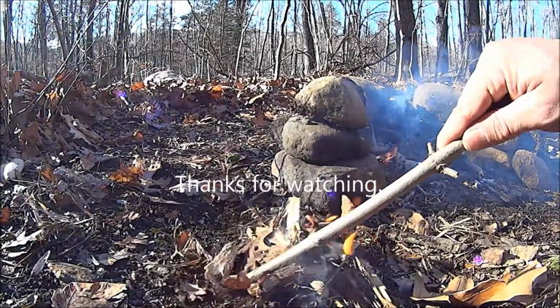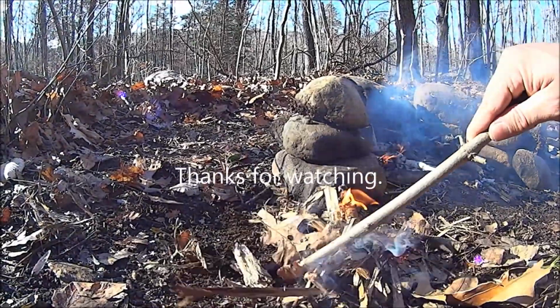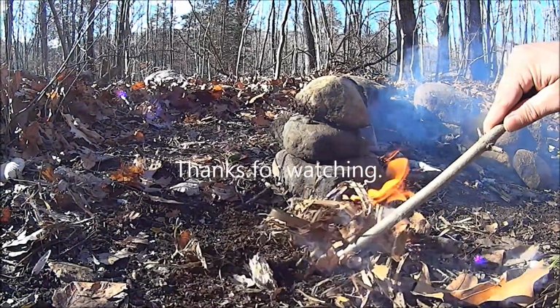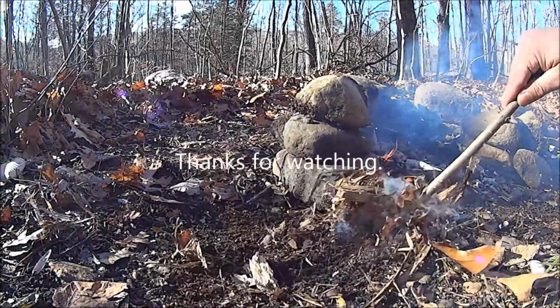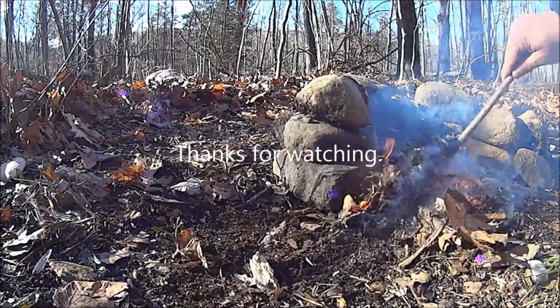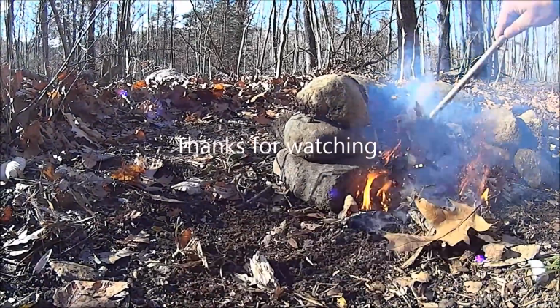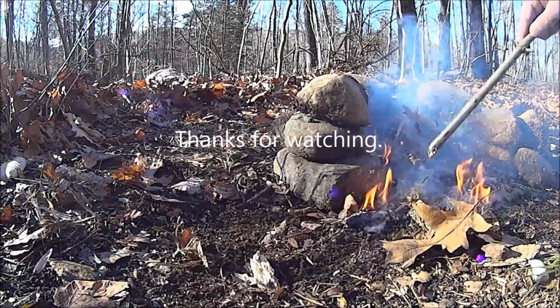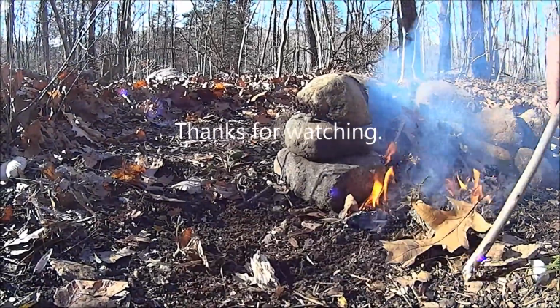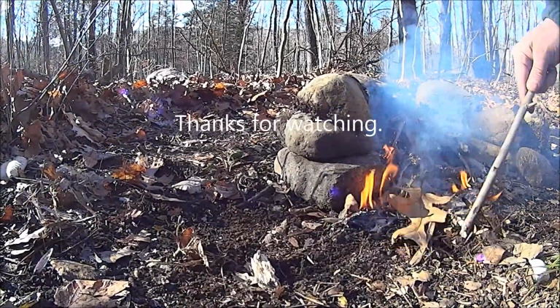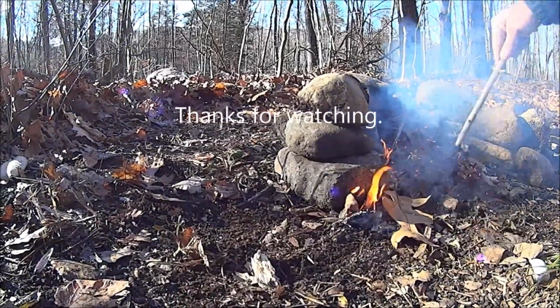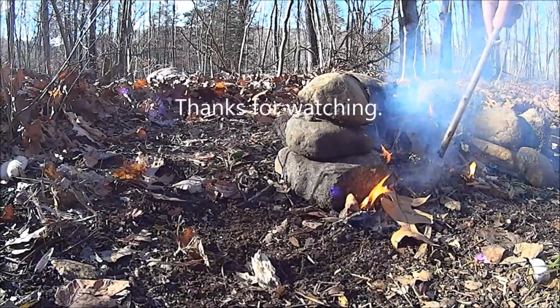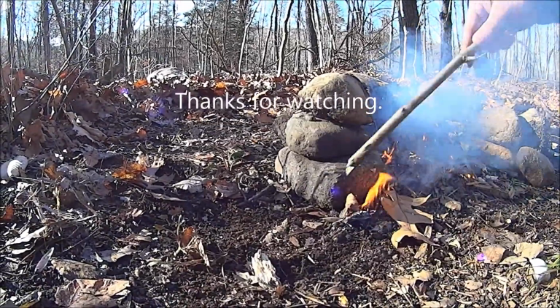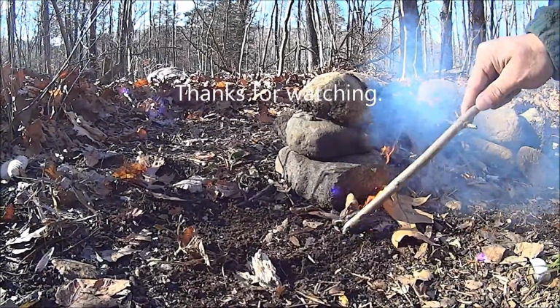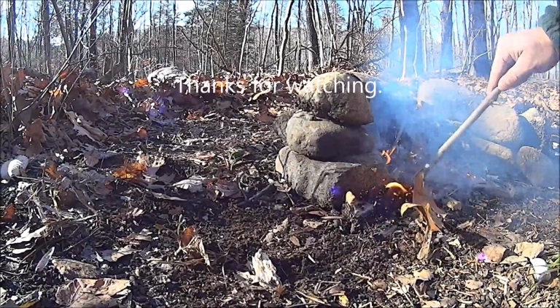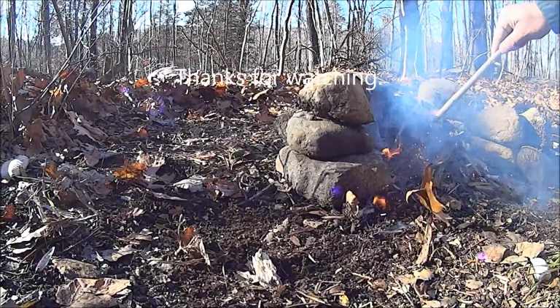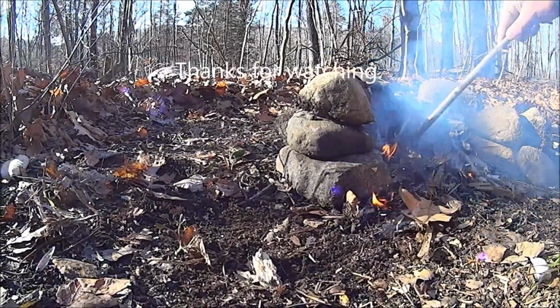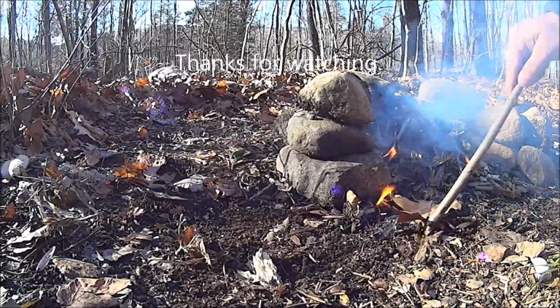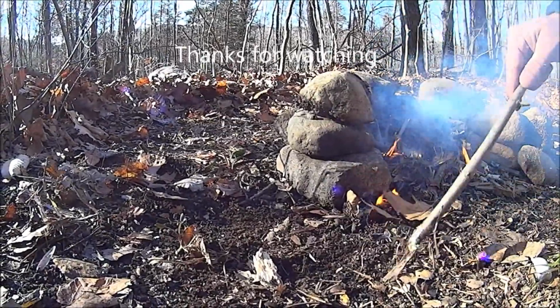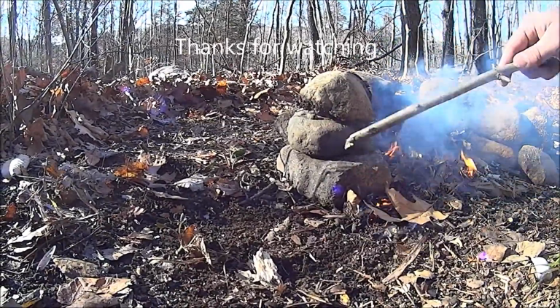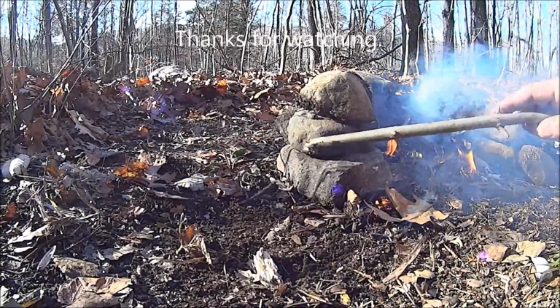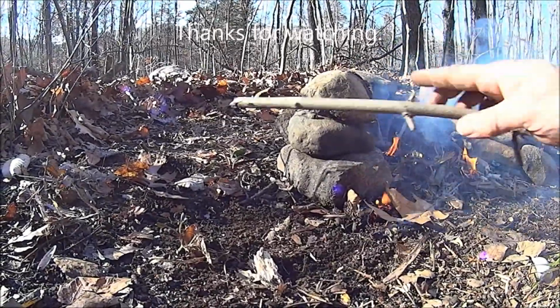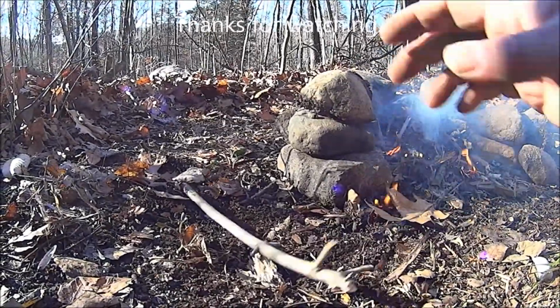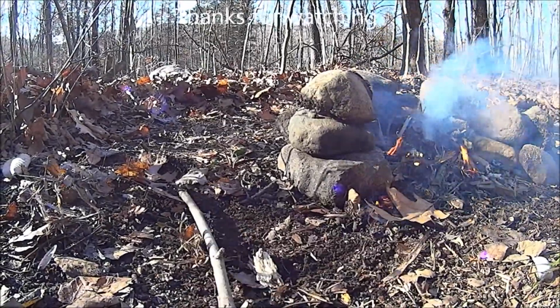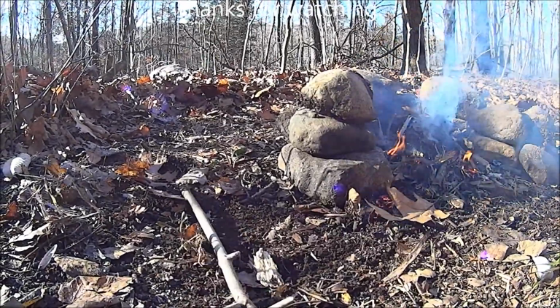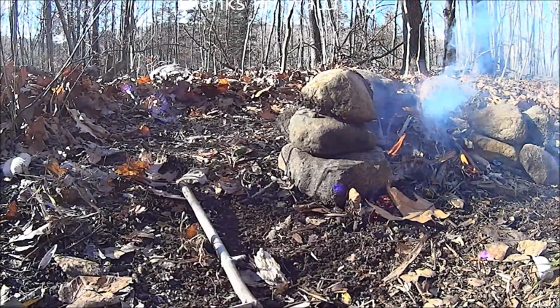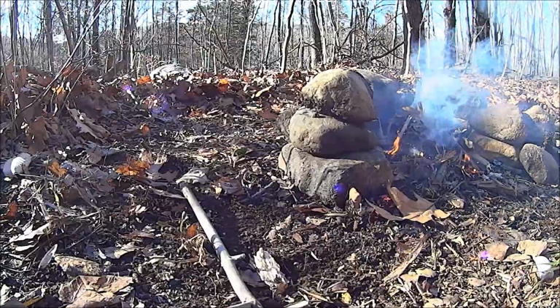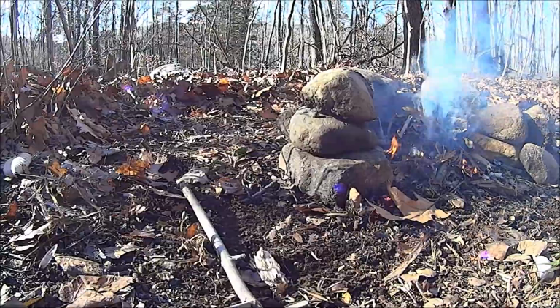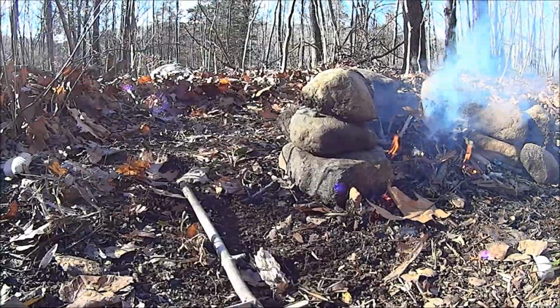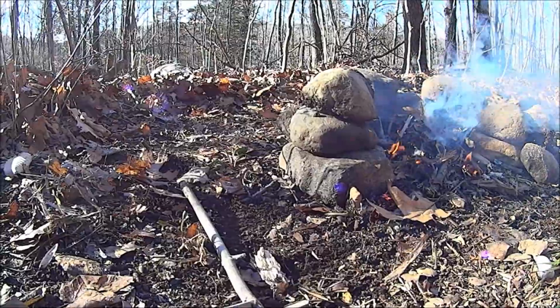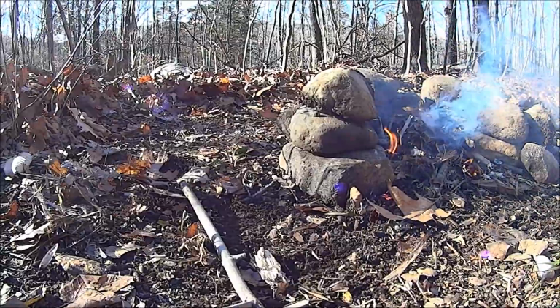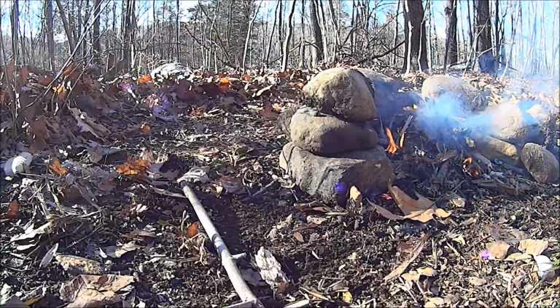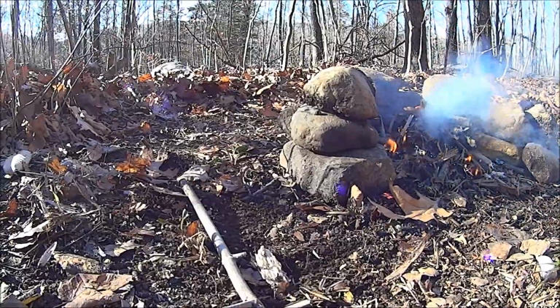Scoot you to the fire. Thank you very much for watching.